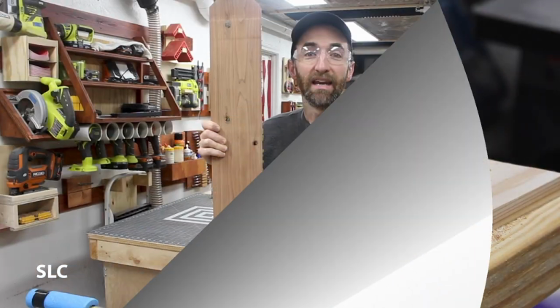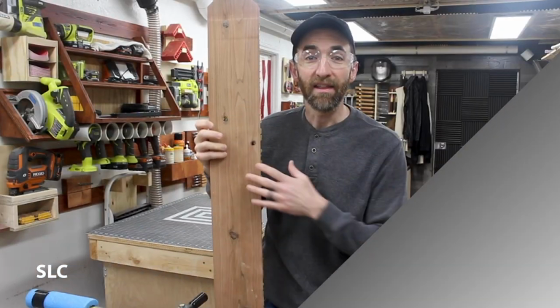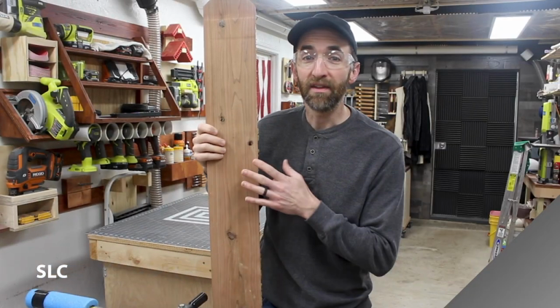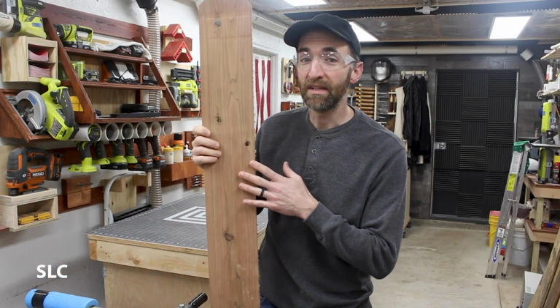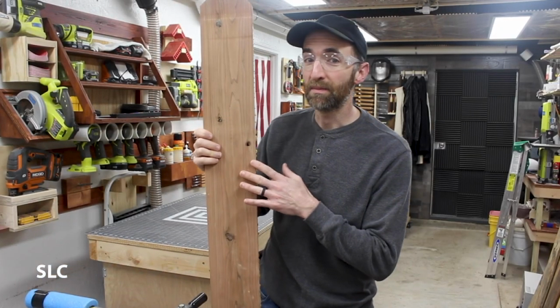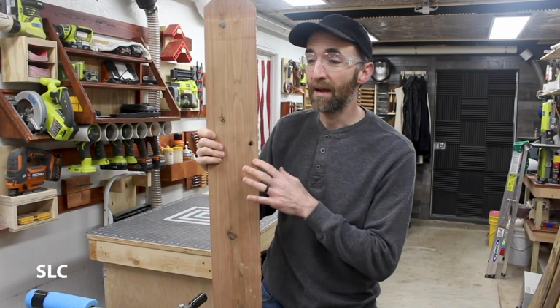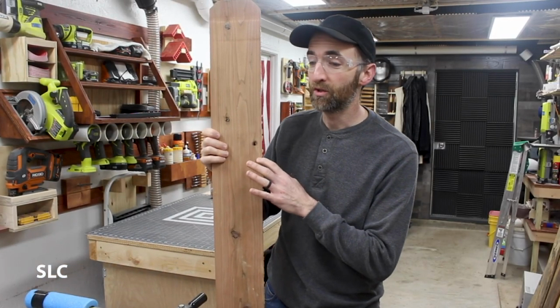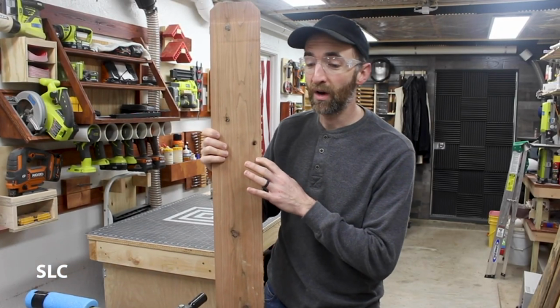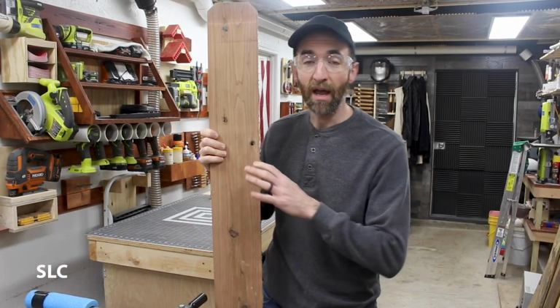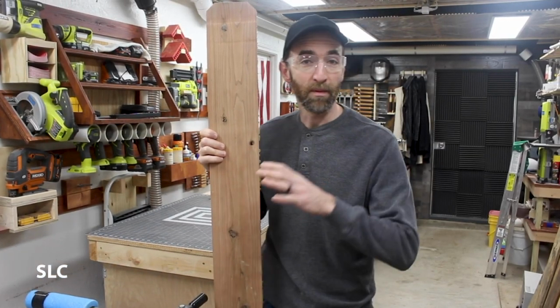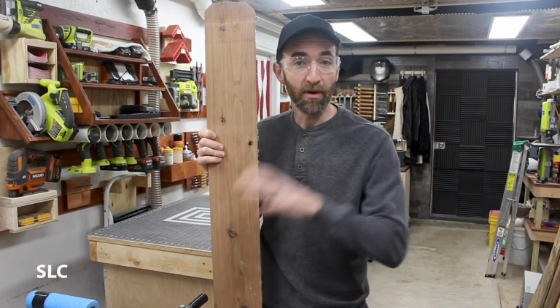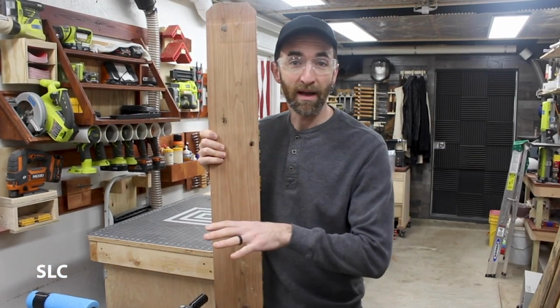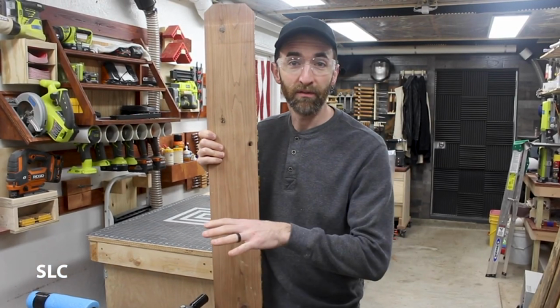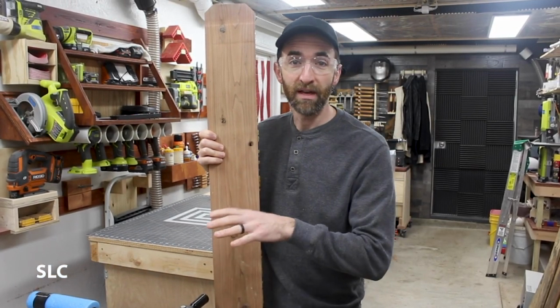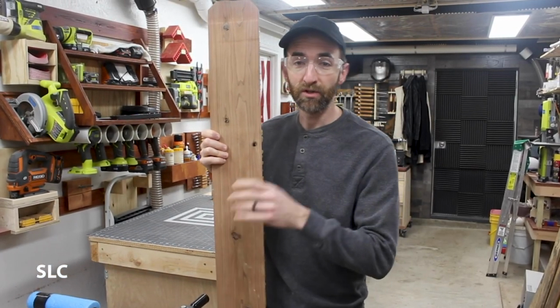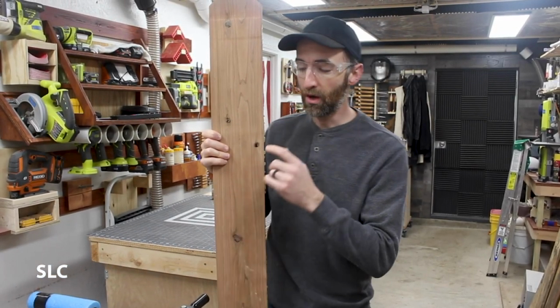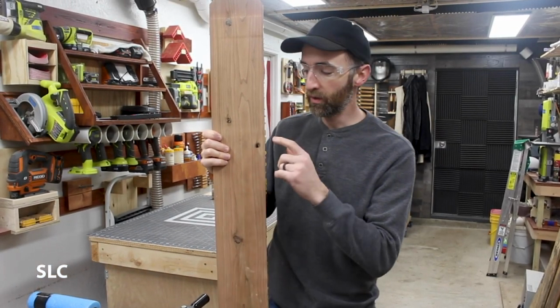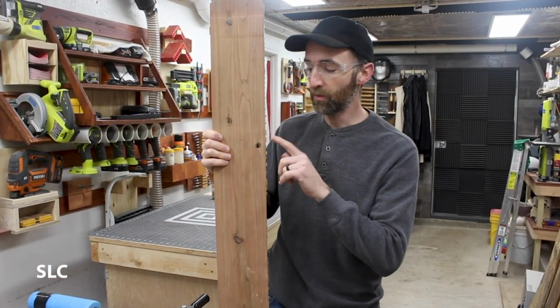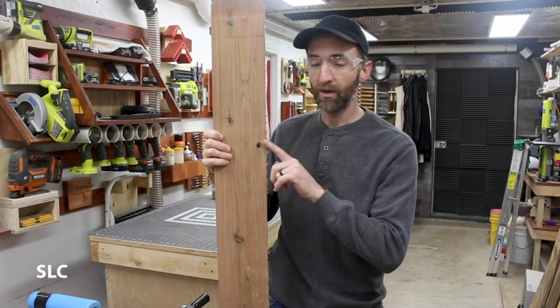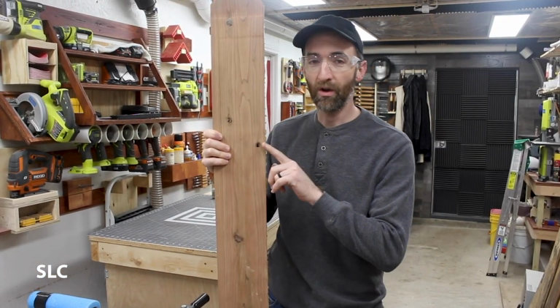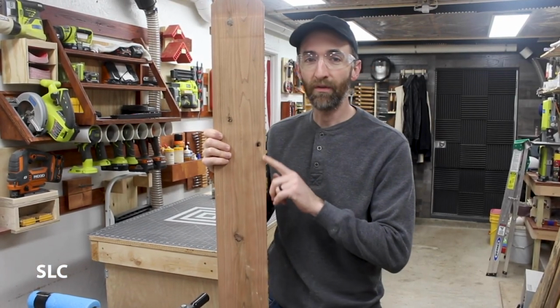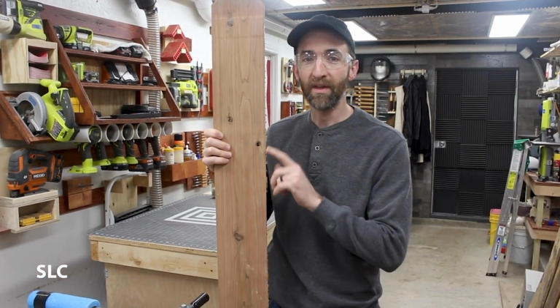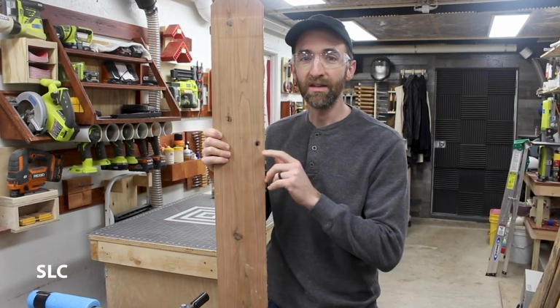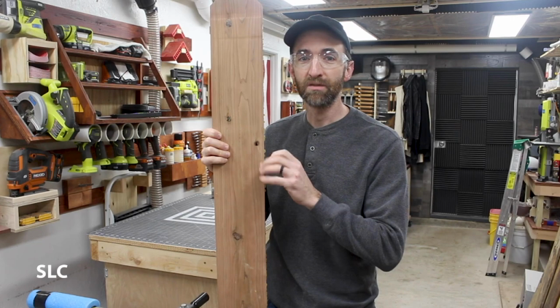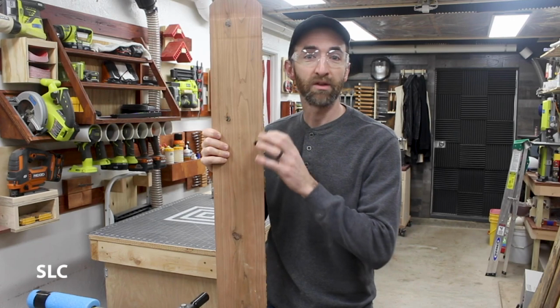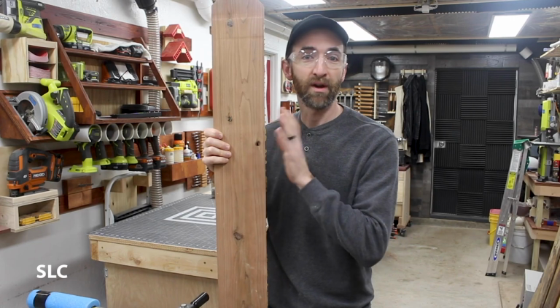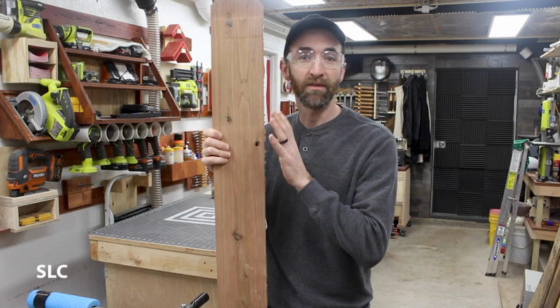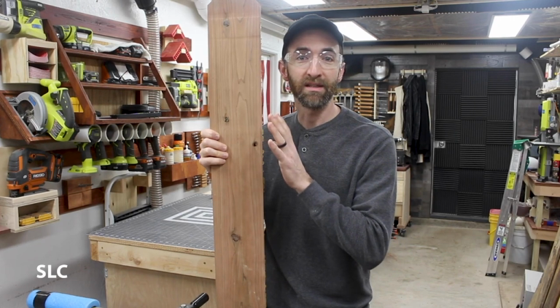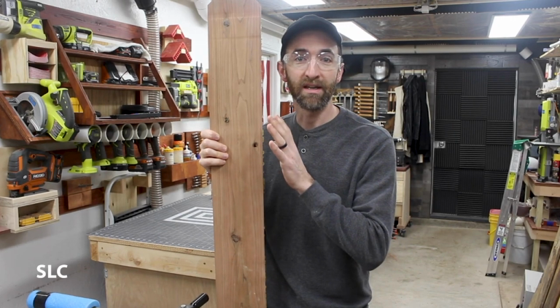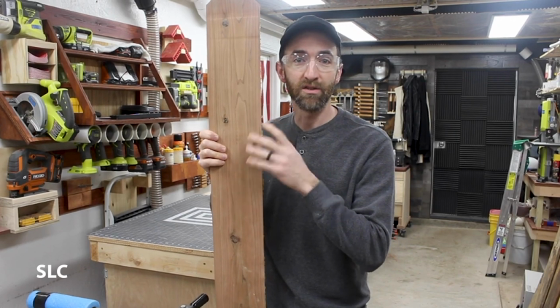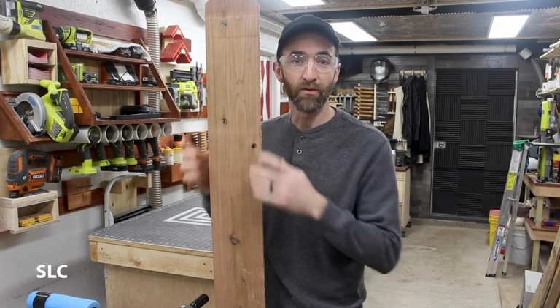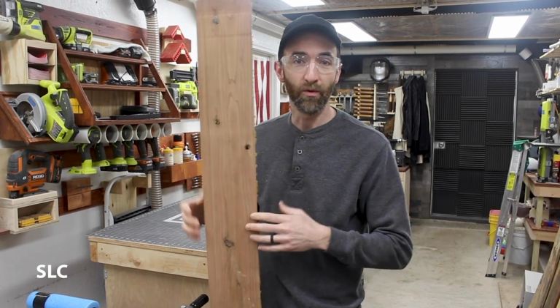Now that we're giving this some time to dry, I'm going to put it back on the table saw. We just want to cut off all the edges, making sure everything is nice and uniform.